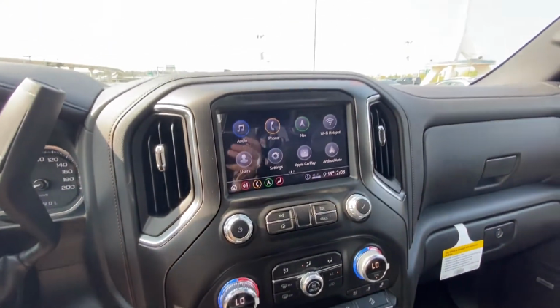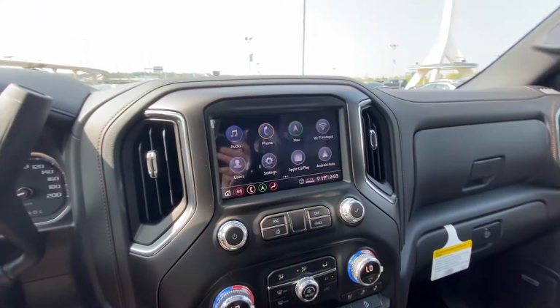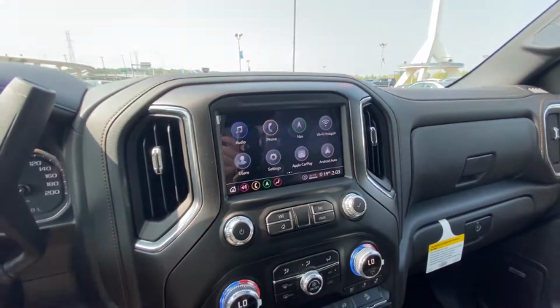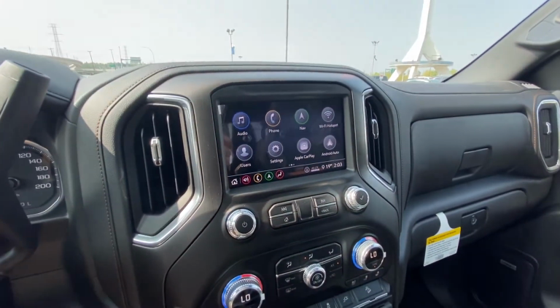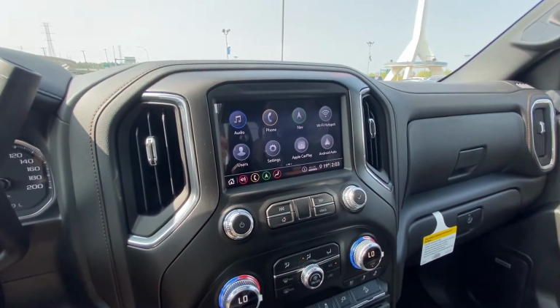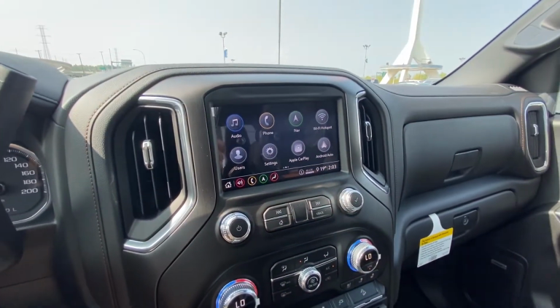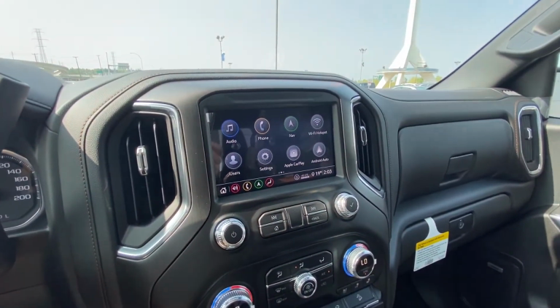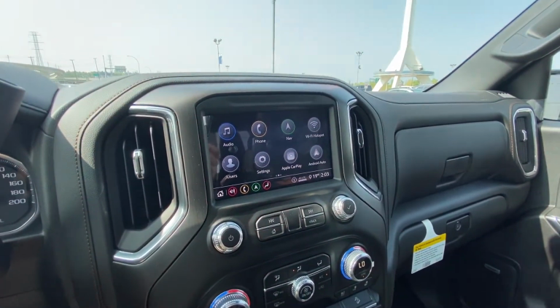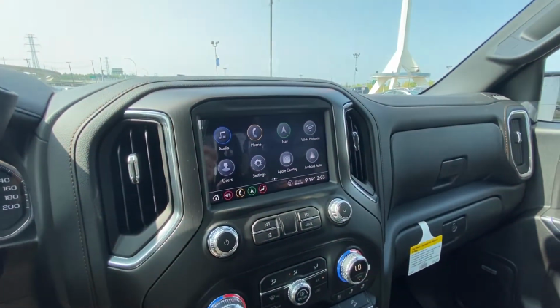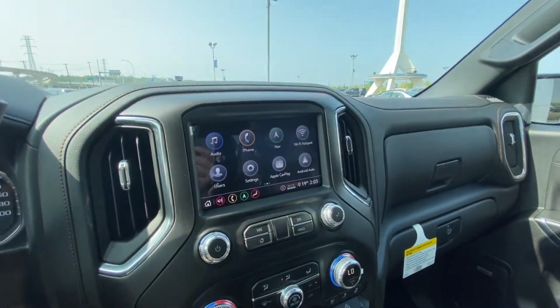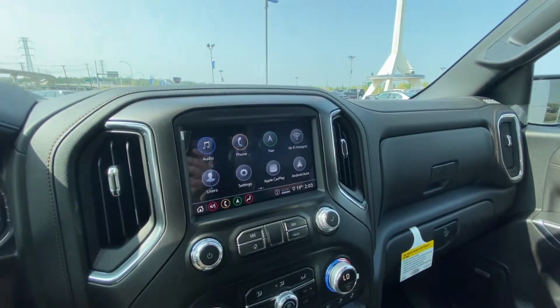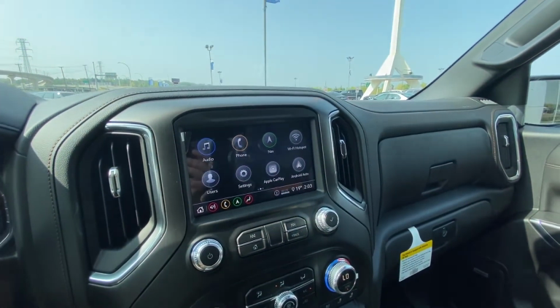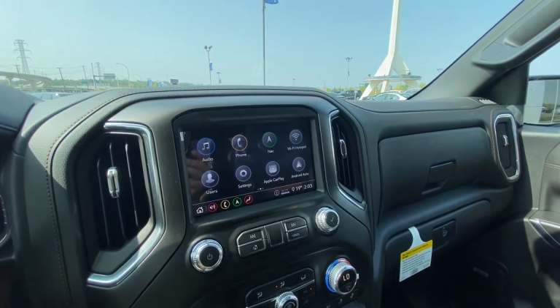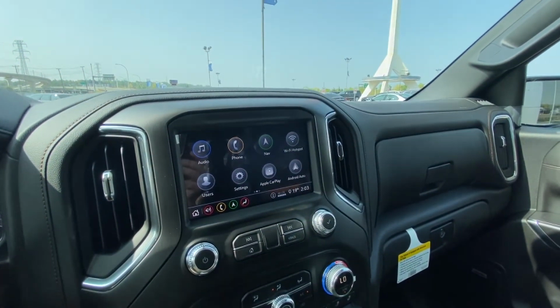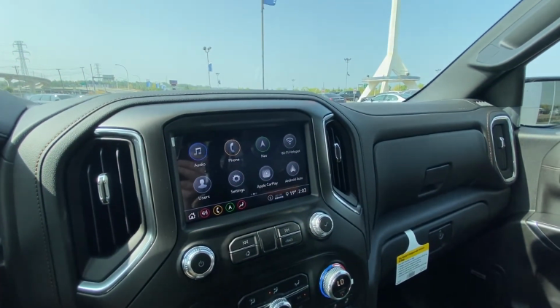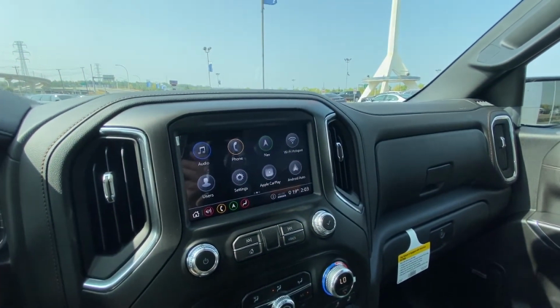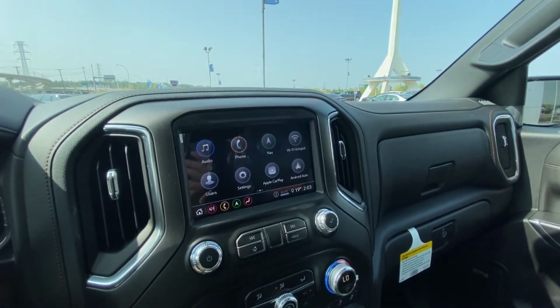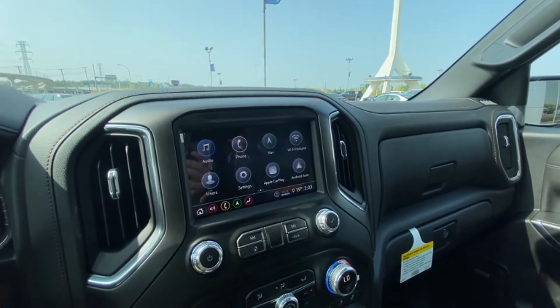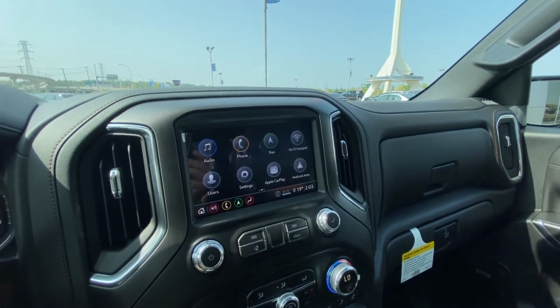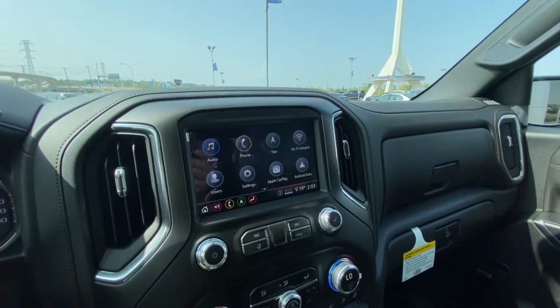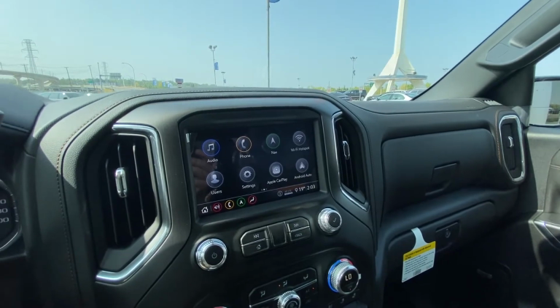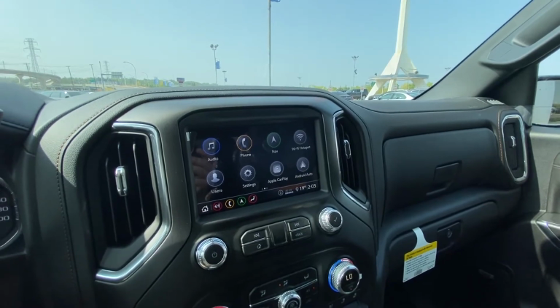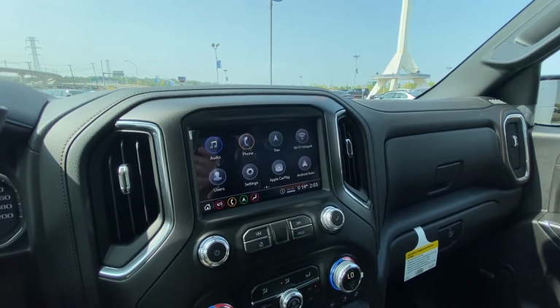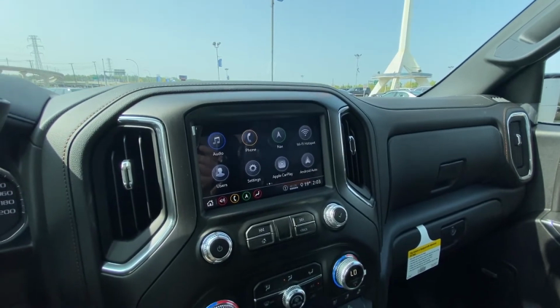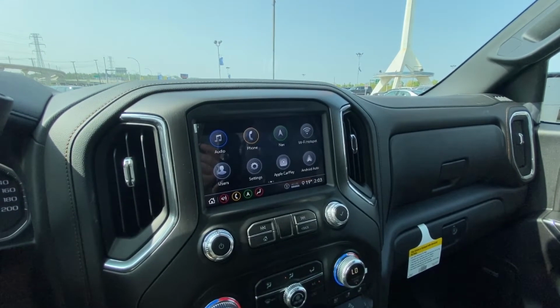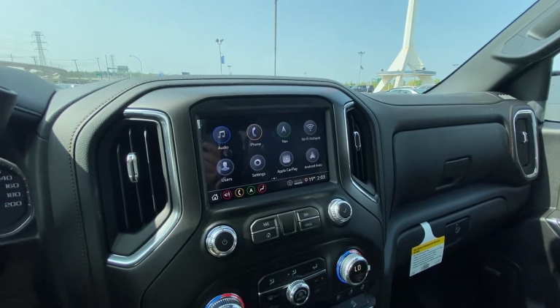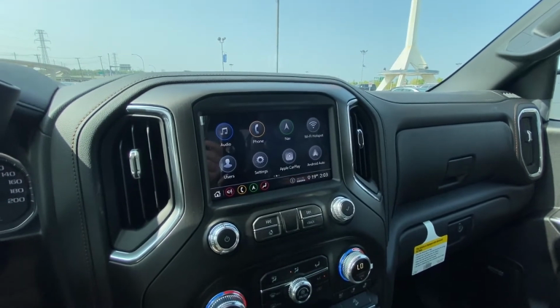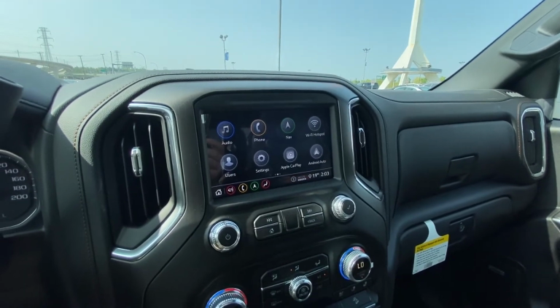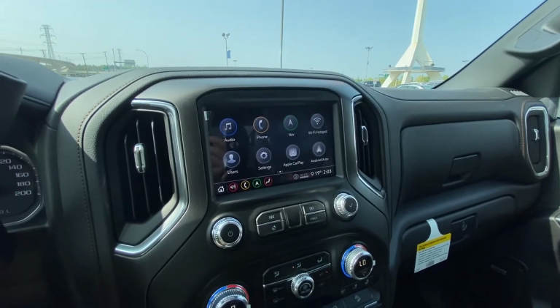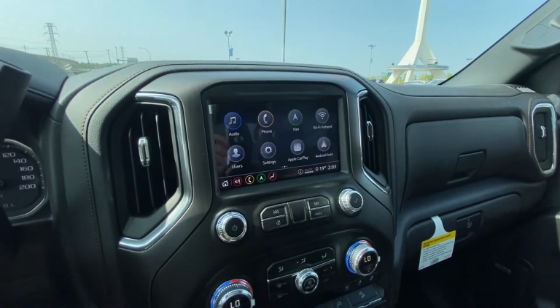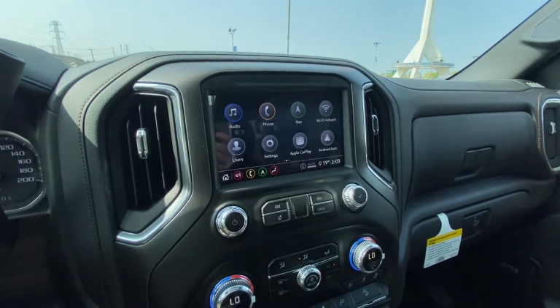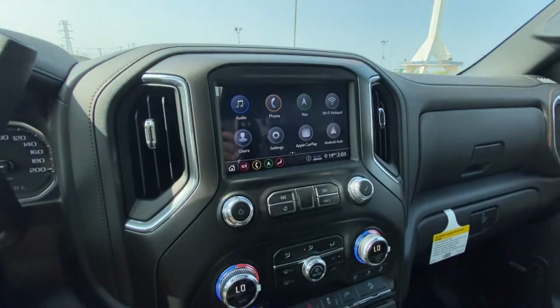We have the large 8-inch touchscreen with navigation, Apple CarPlay, Android Auto, and Wi-Fi hotspot, all piloted through that head unit.